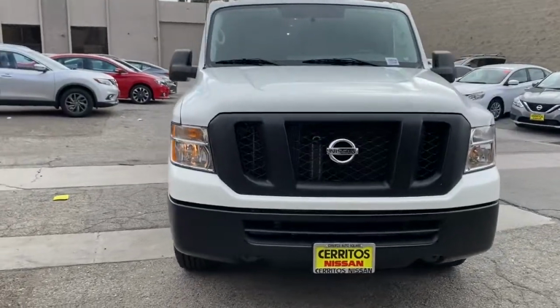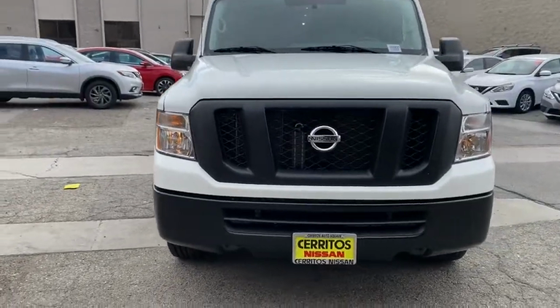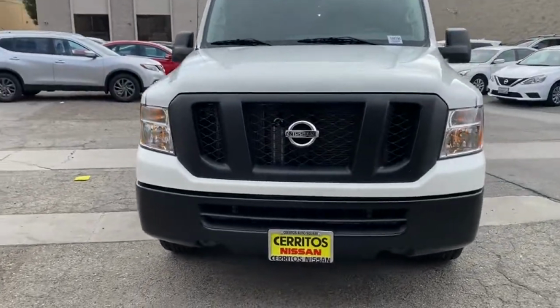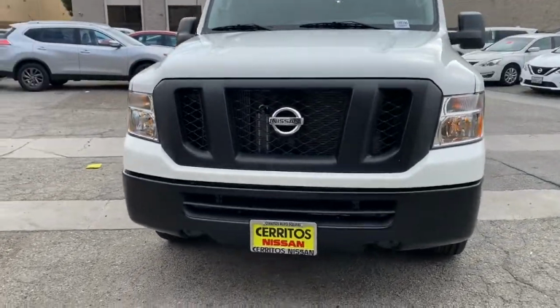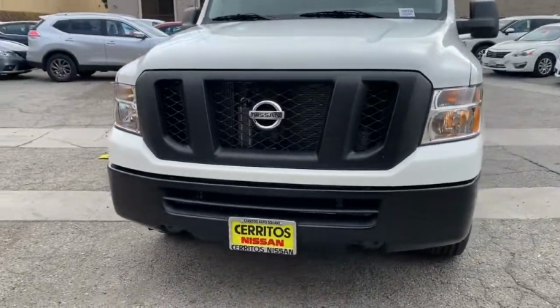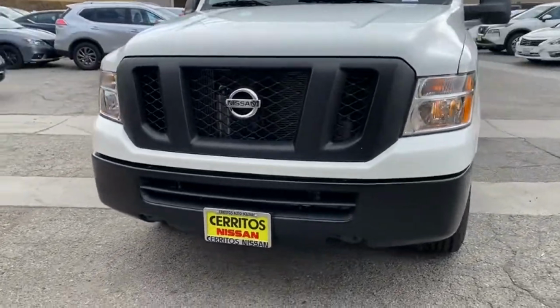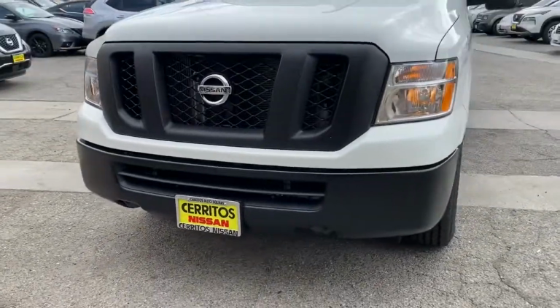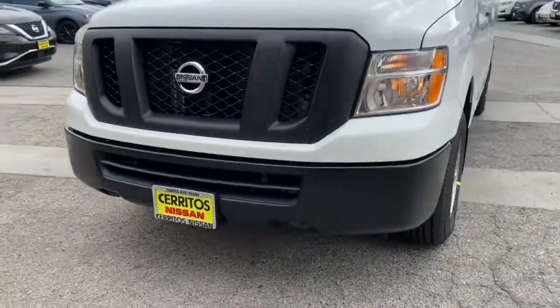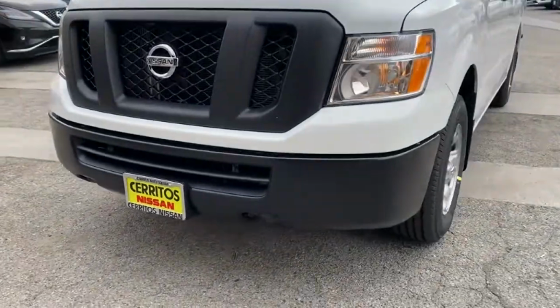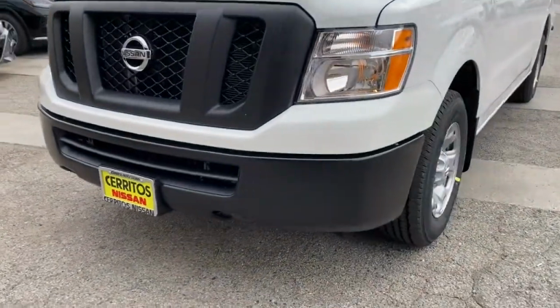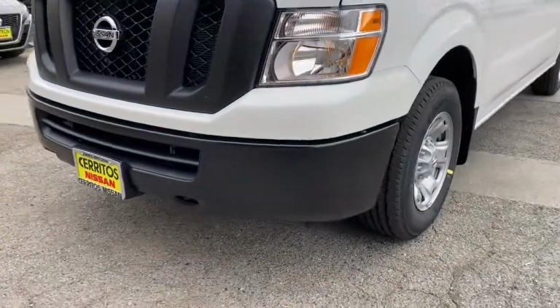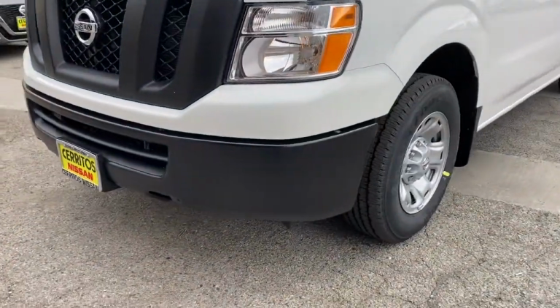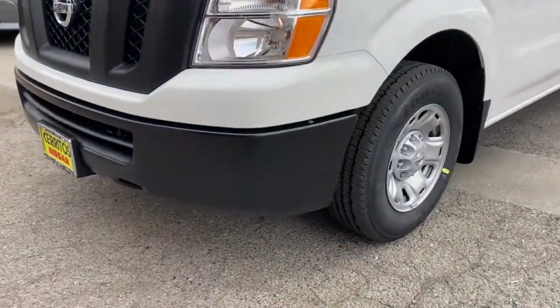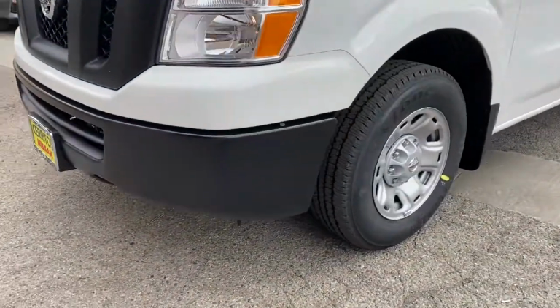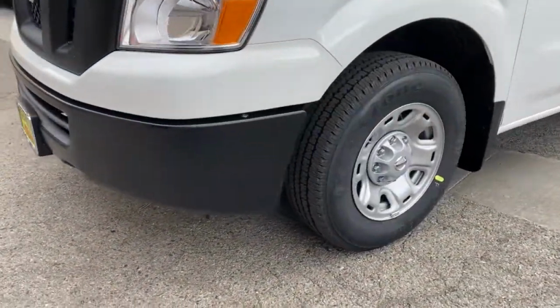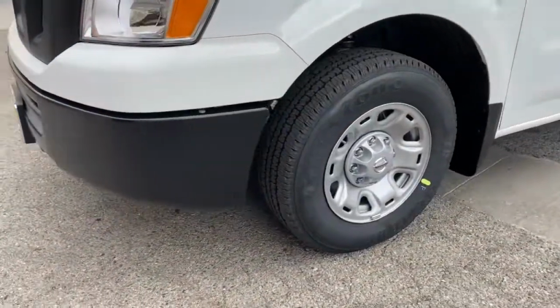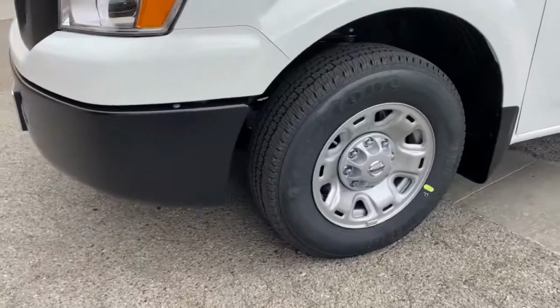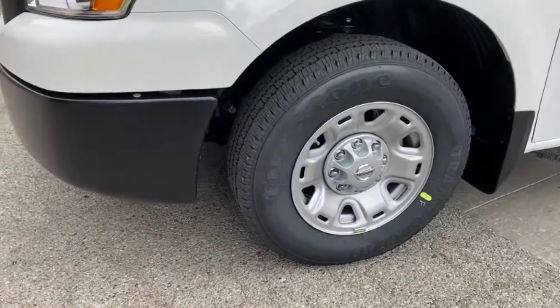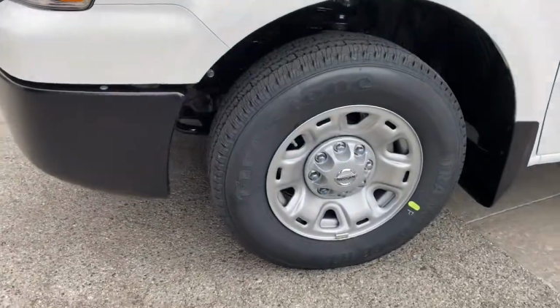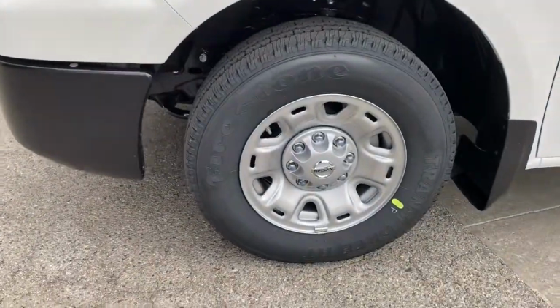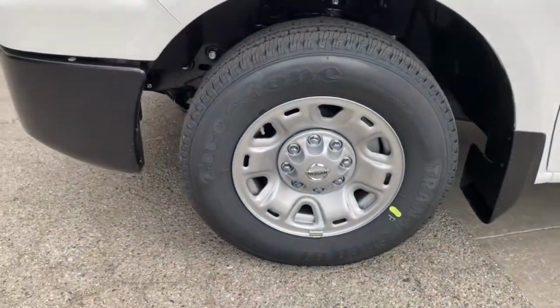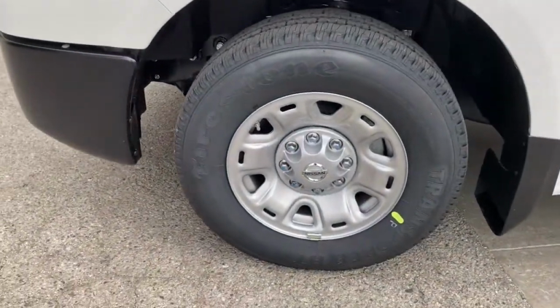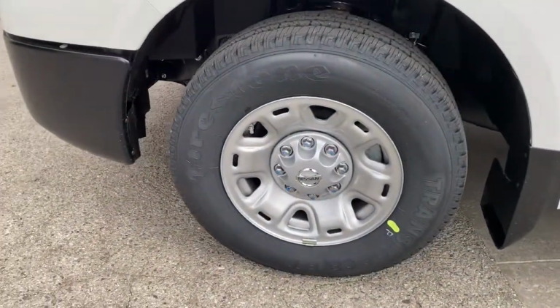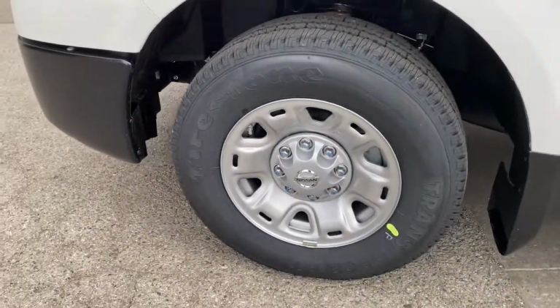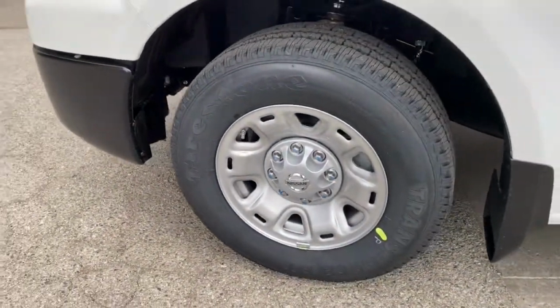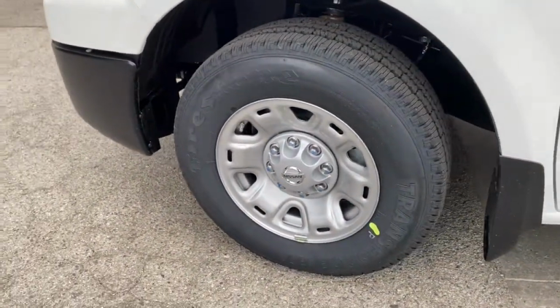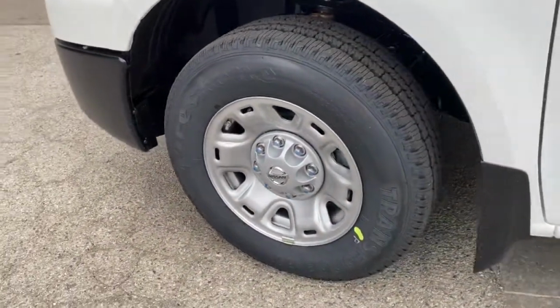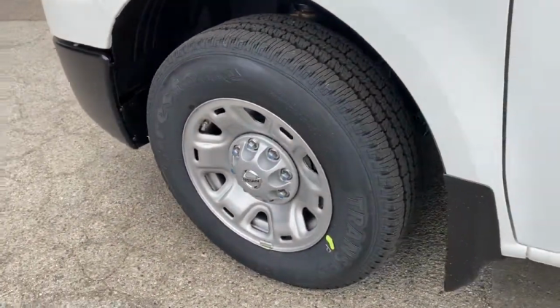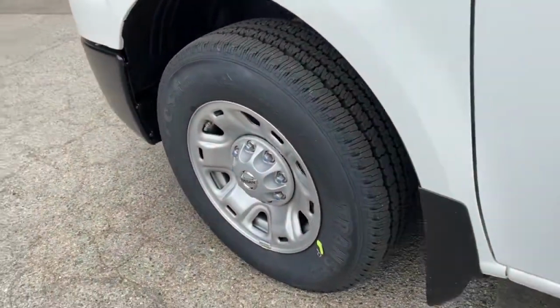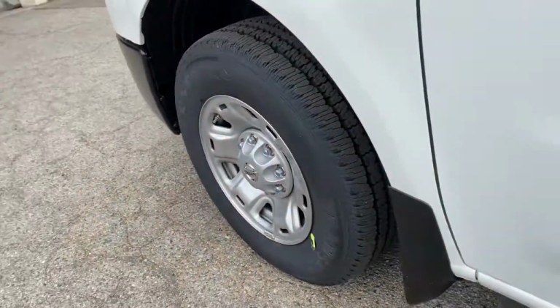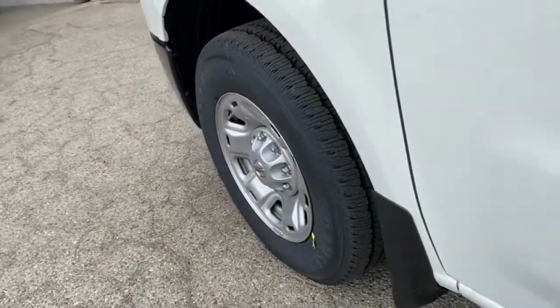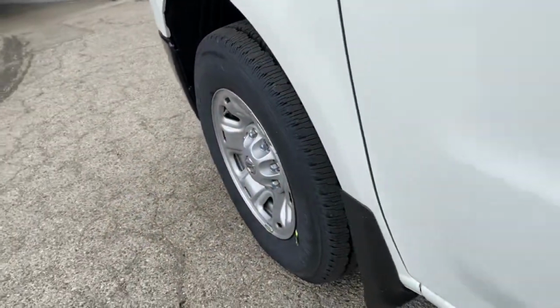Give your business all the advantages this NV van has to offer. Come in for a fun and easy test drive. Our team will make it the best part of your day.